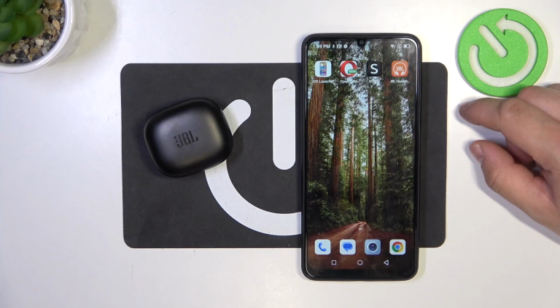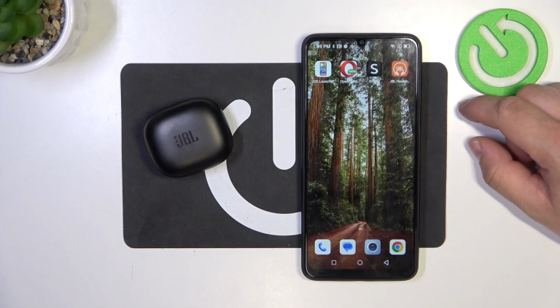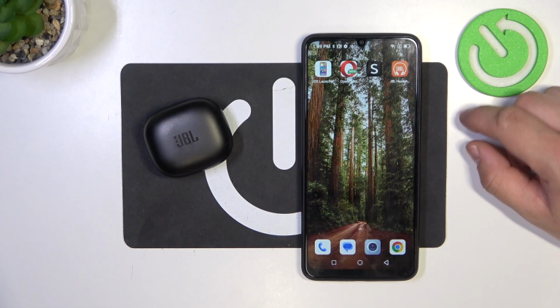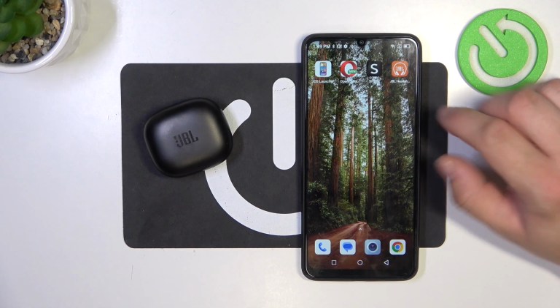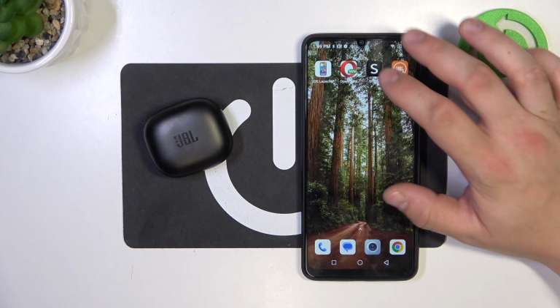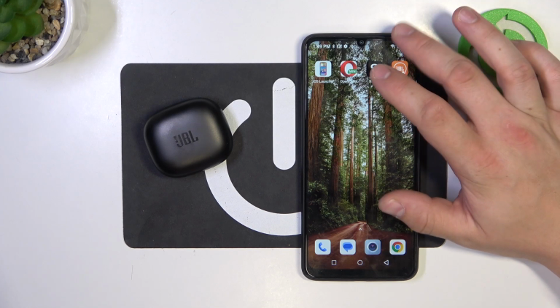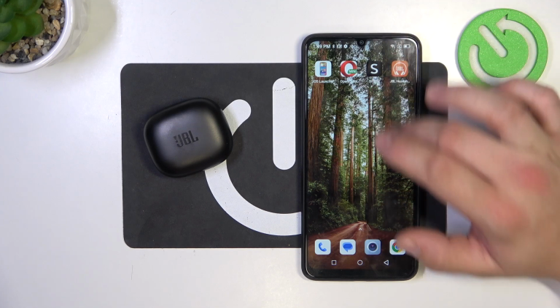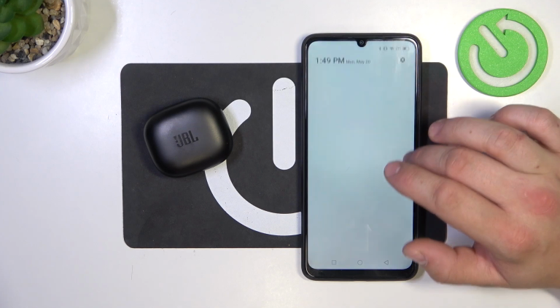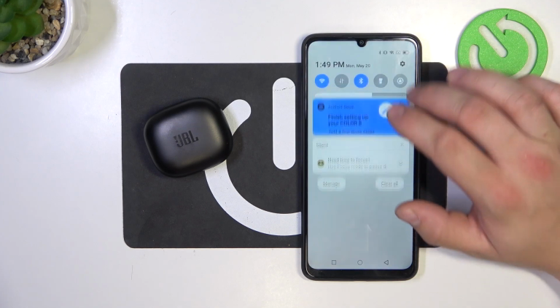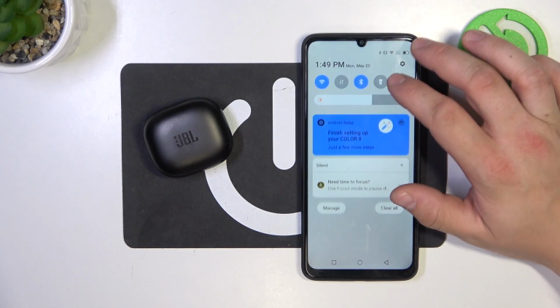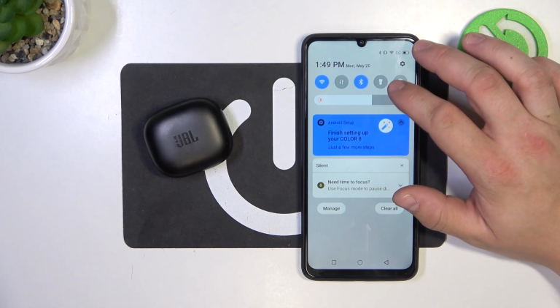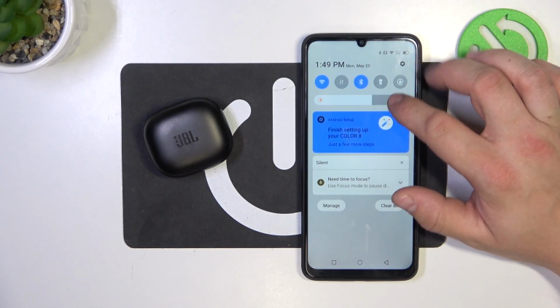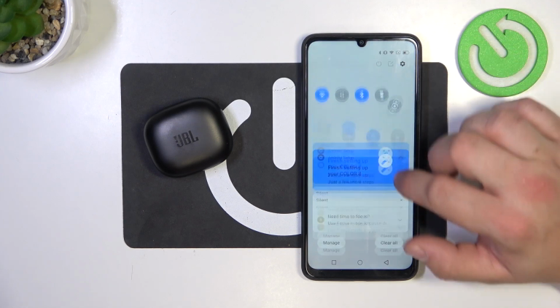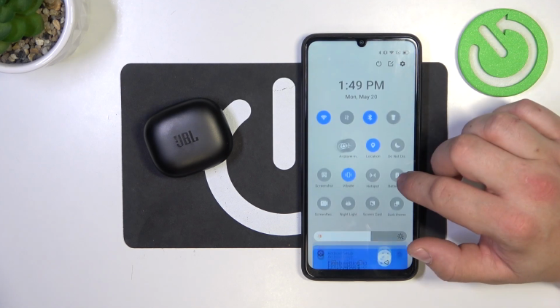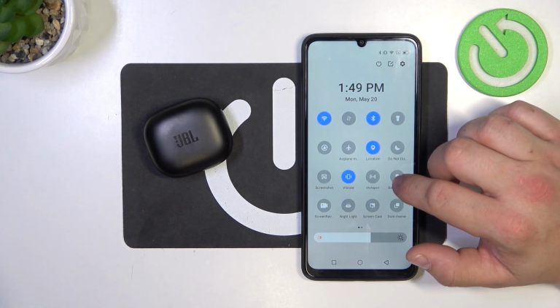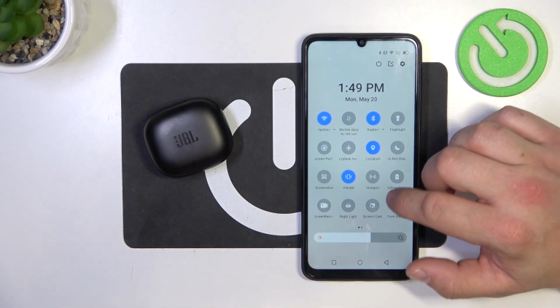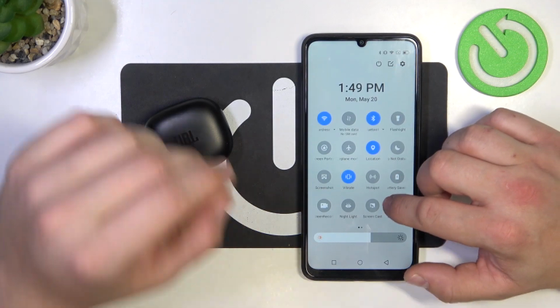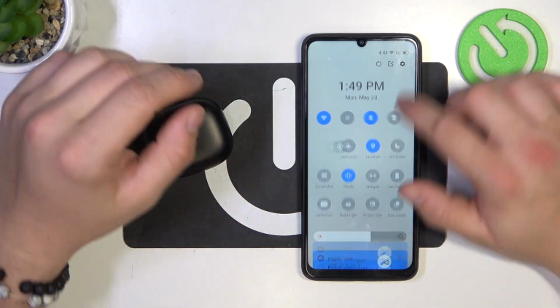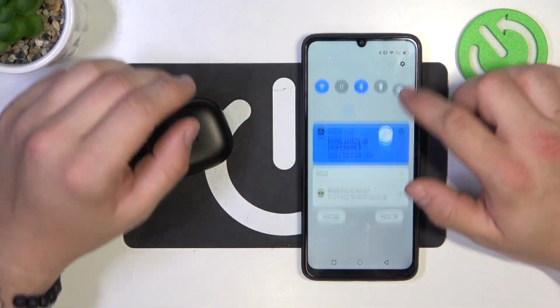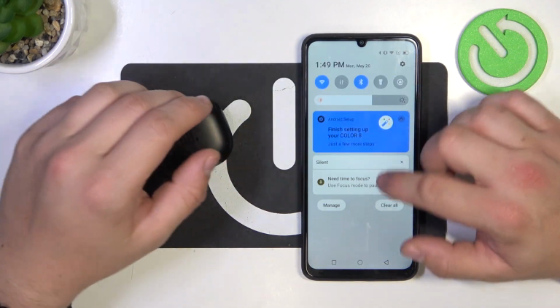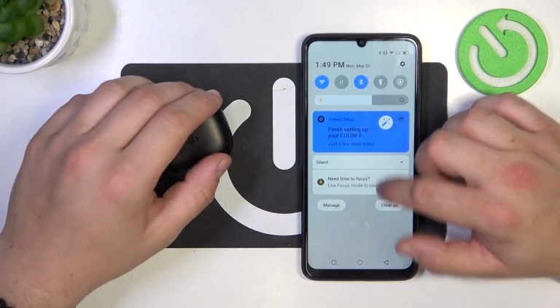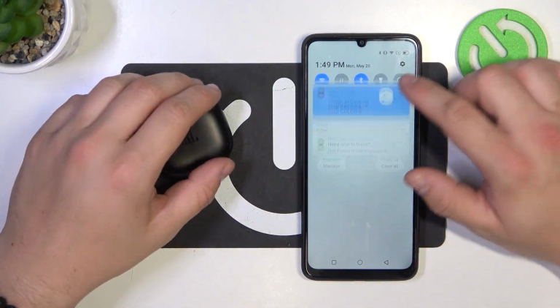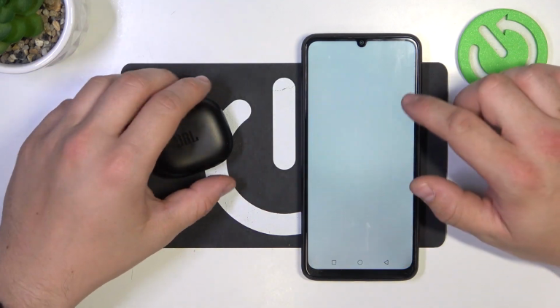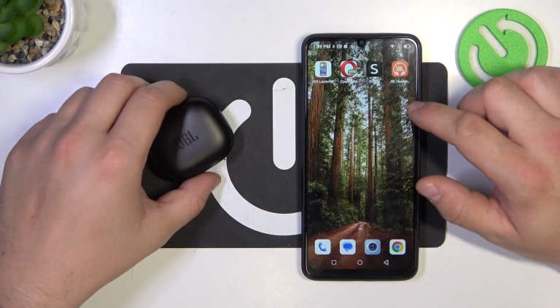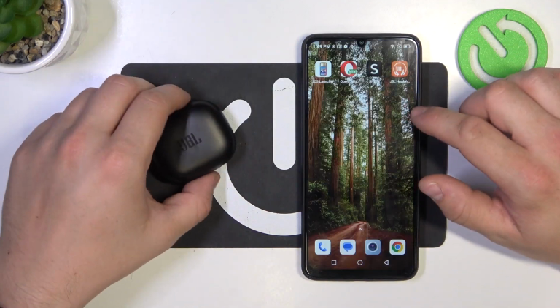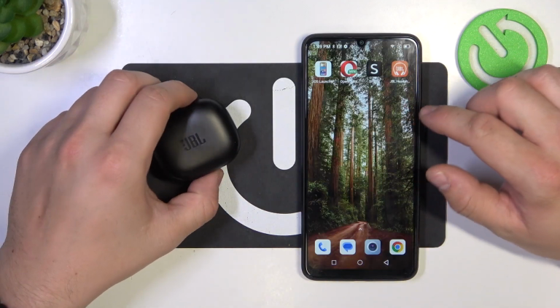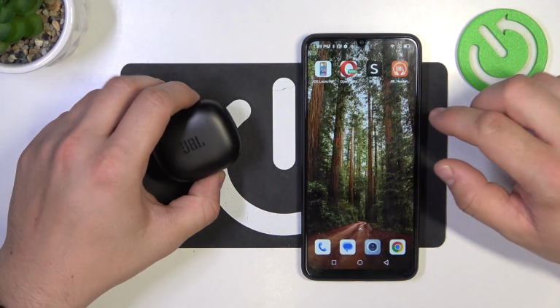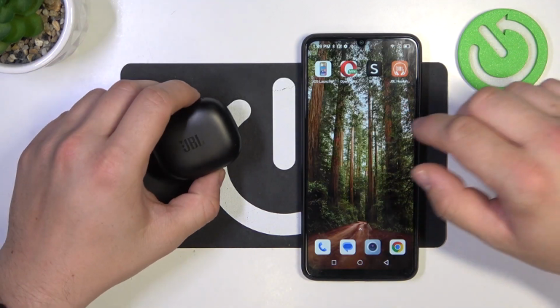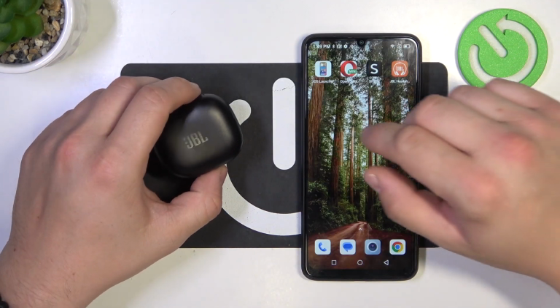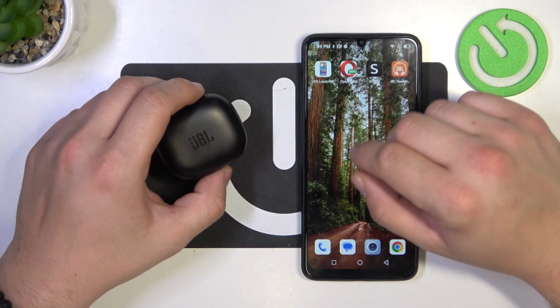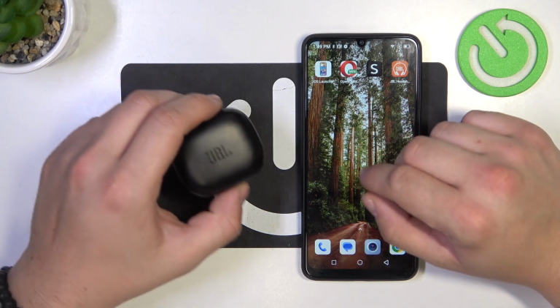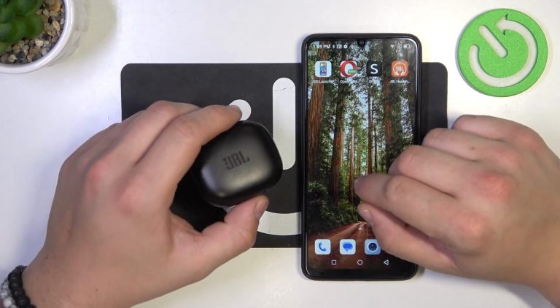In front of me I've got JBL Live Flex. In this video I'll show you how to pair it with the app.